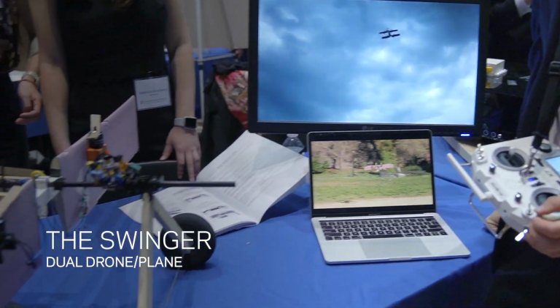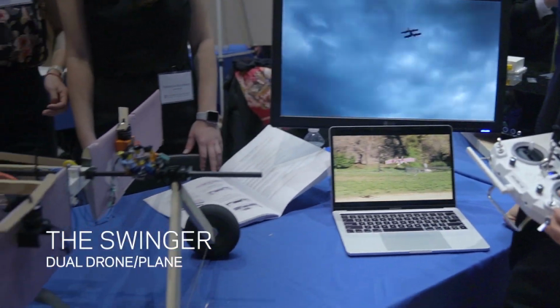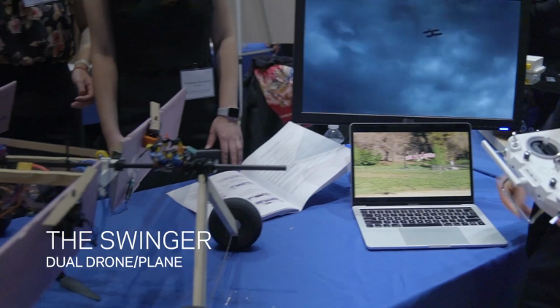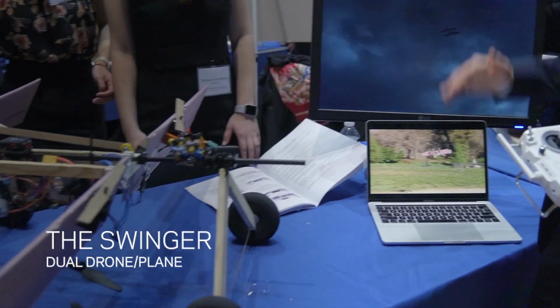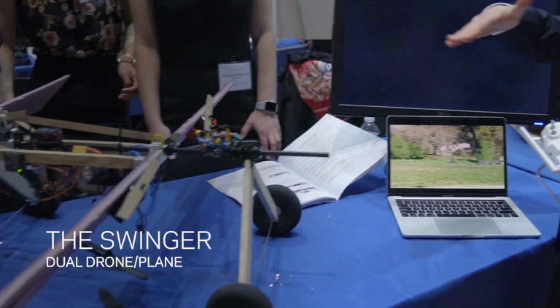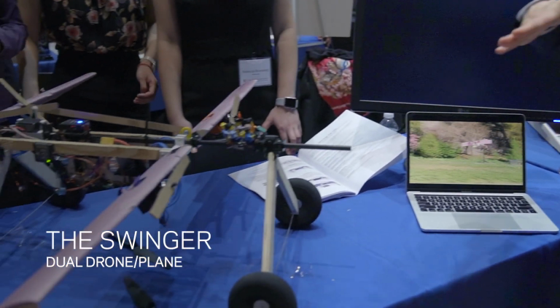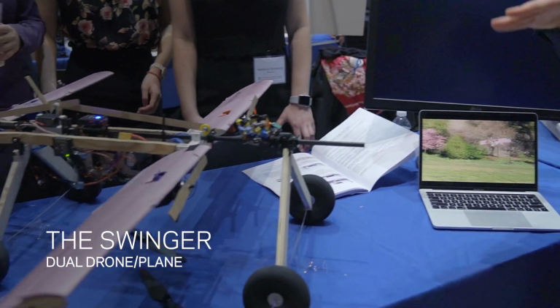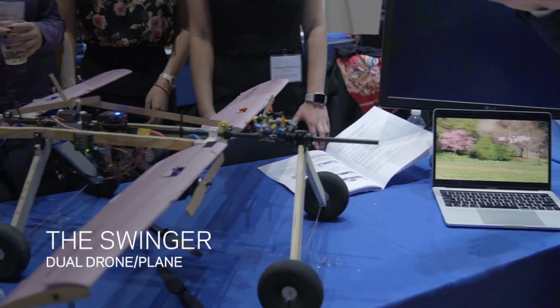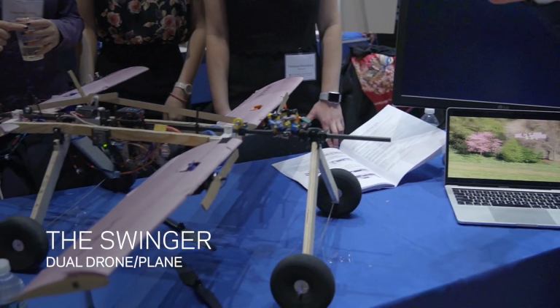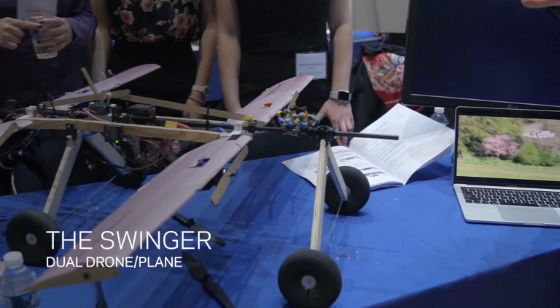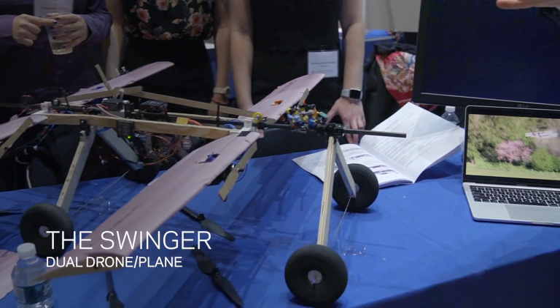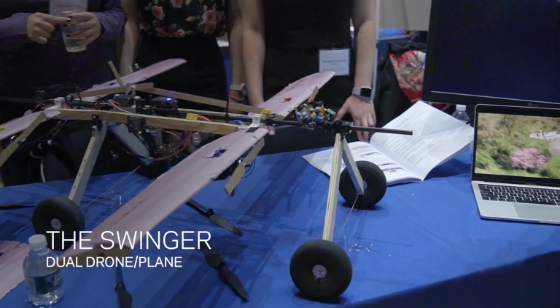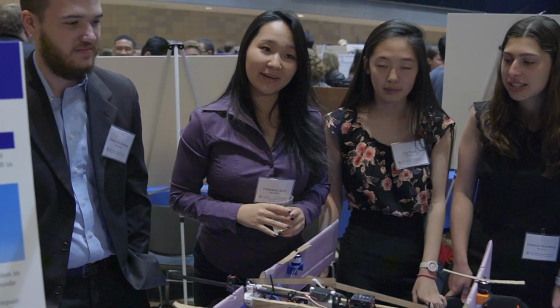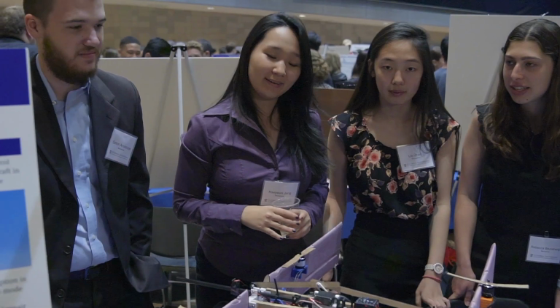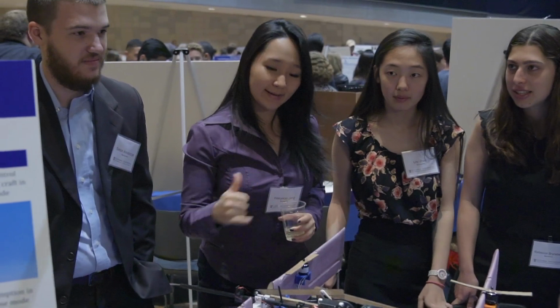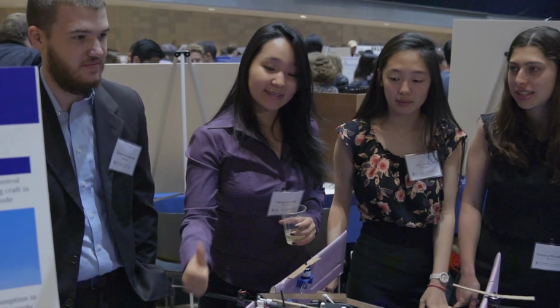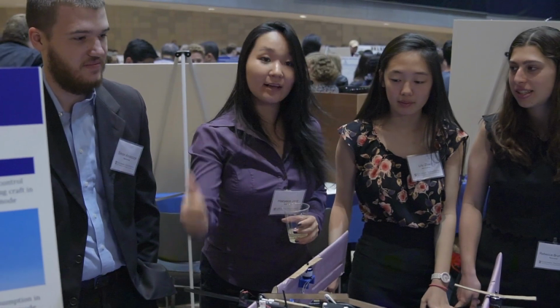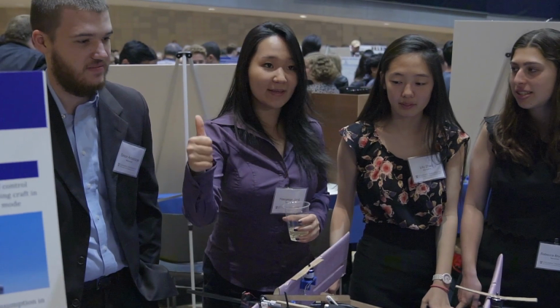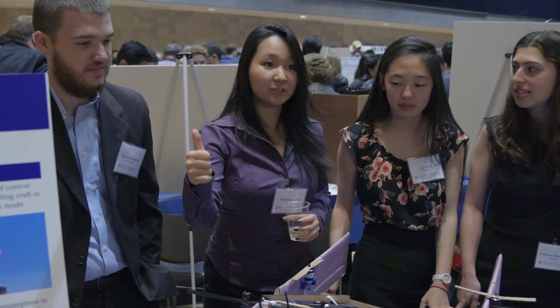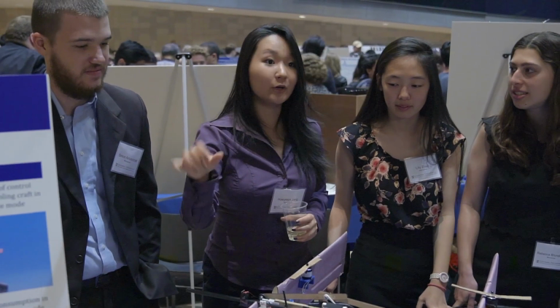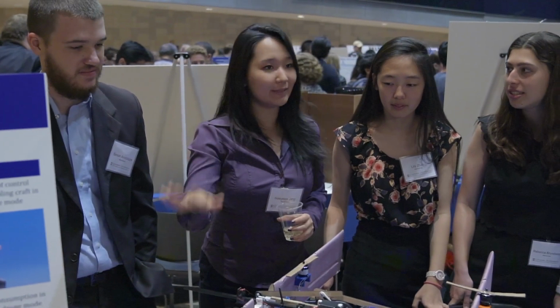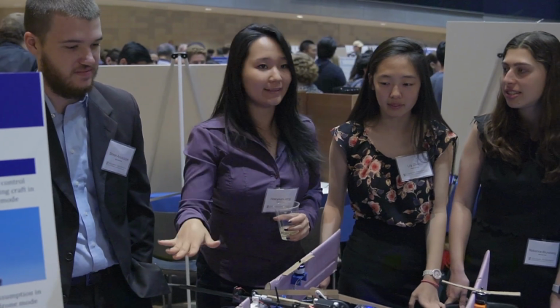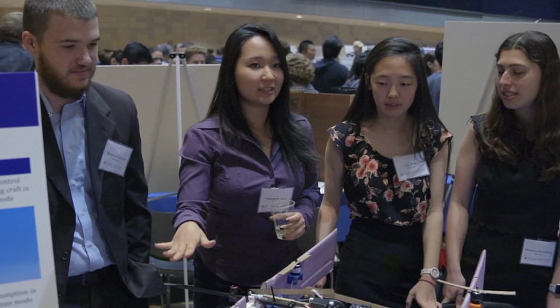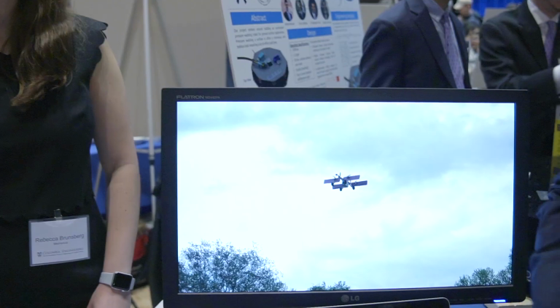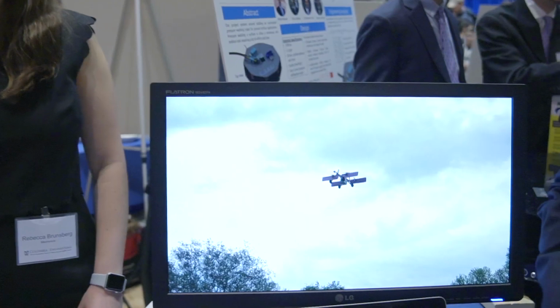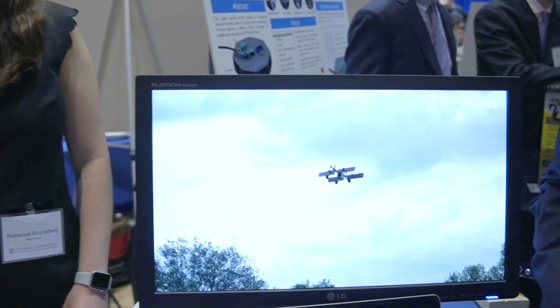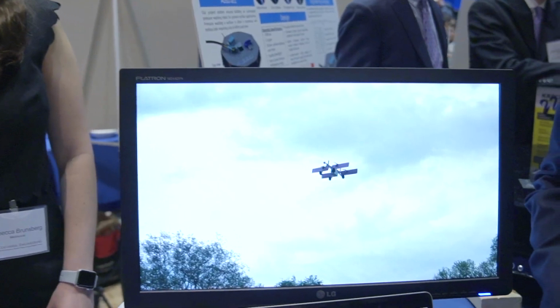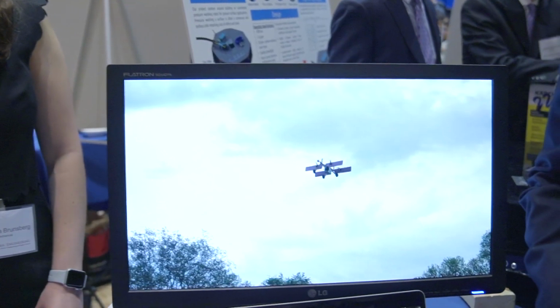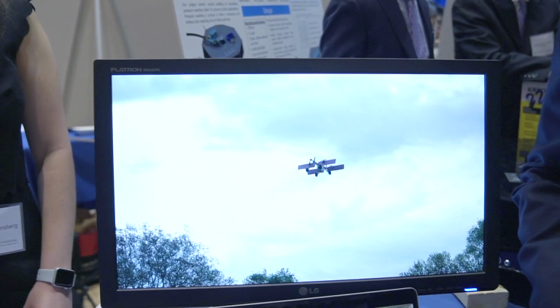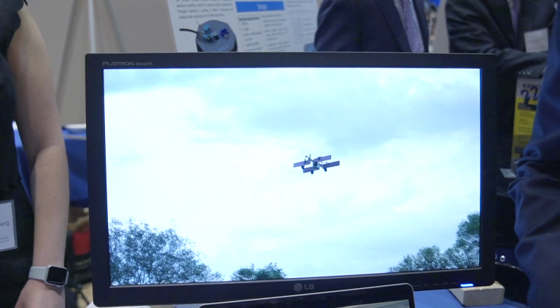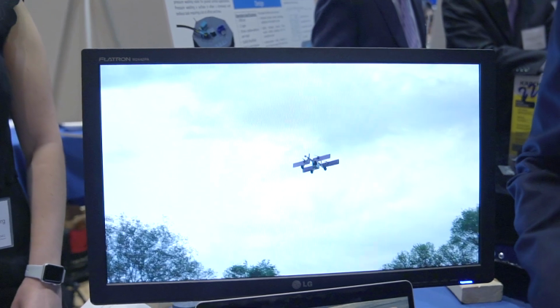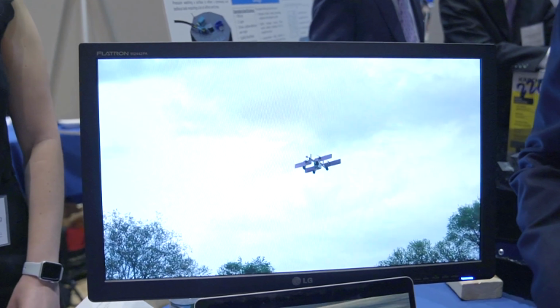What we worked on is a drone-airplane hybrid. It can take off like a drone and land like a drone, but fly in the air like a plane.